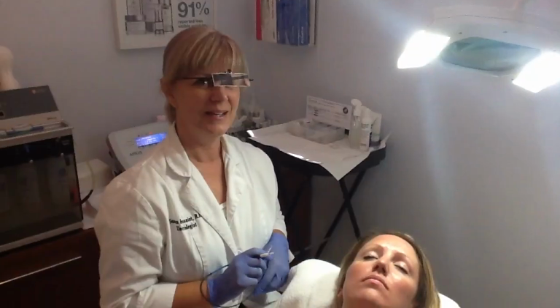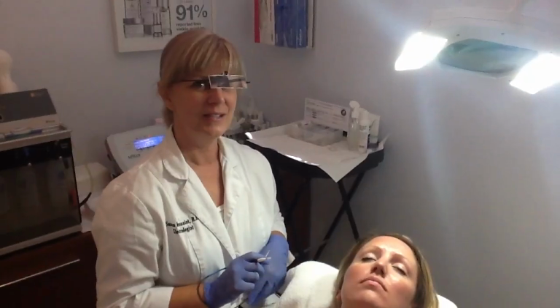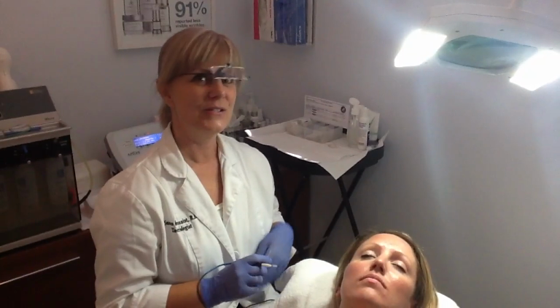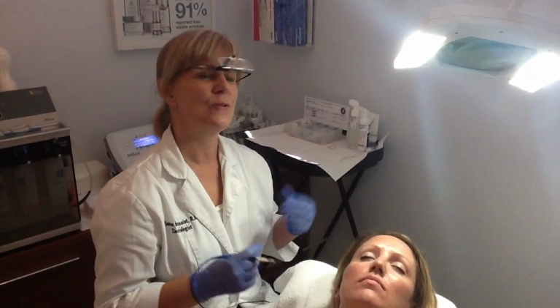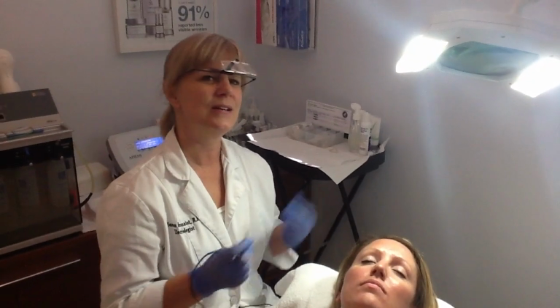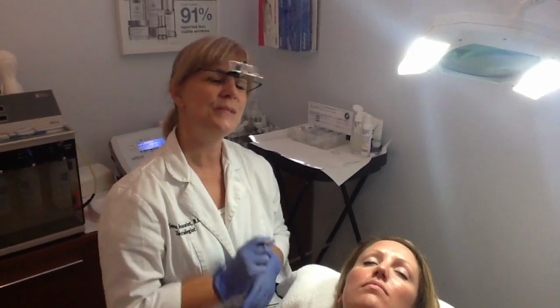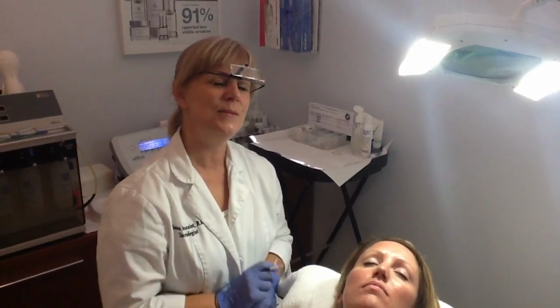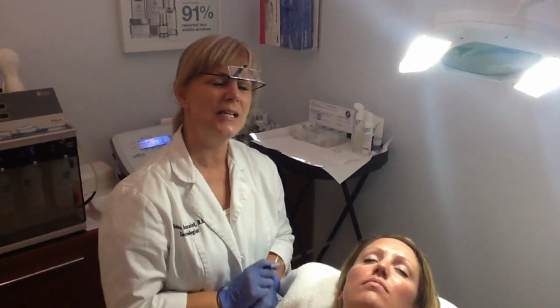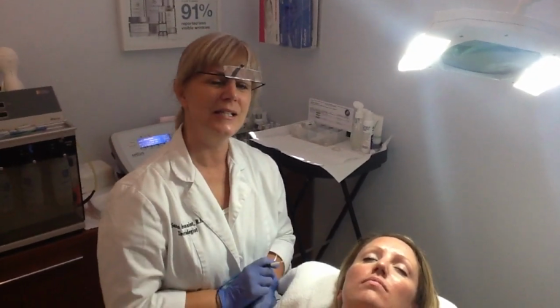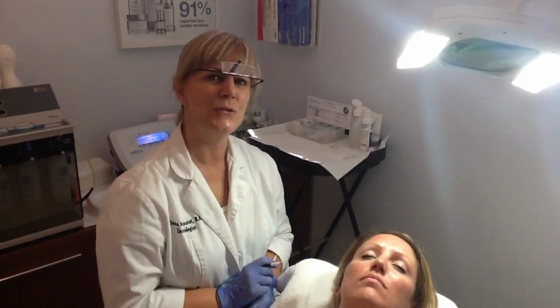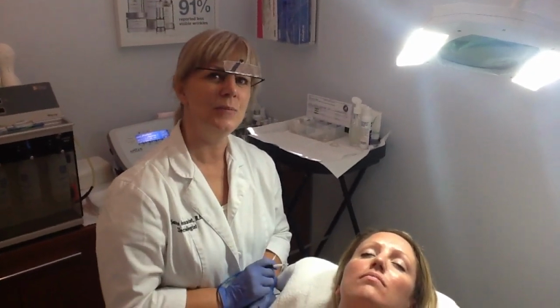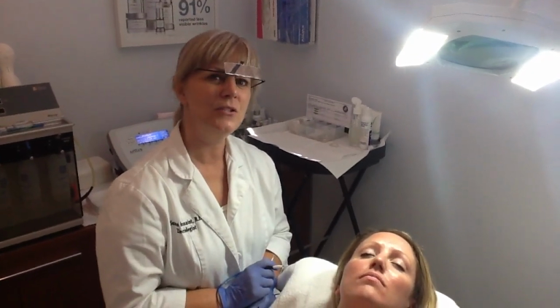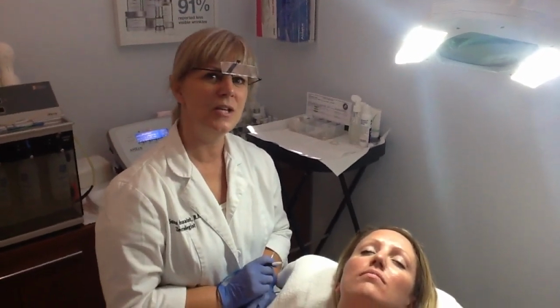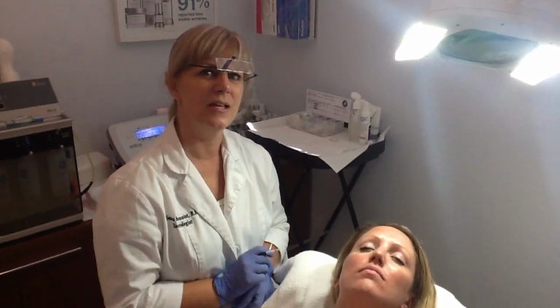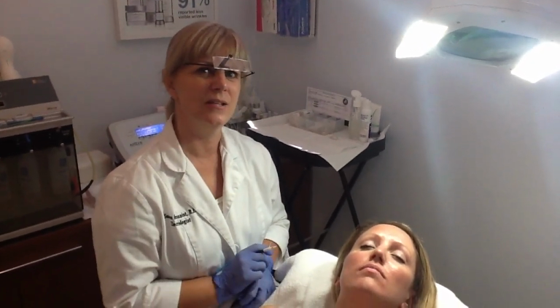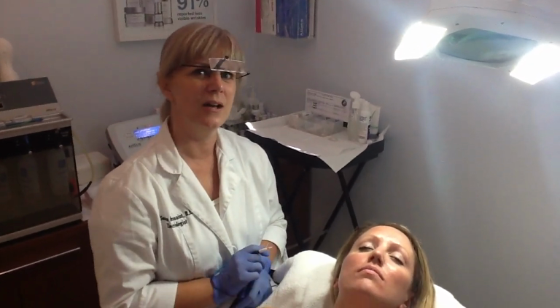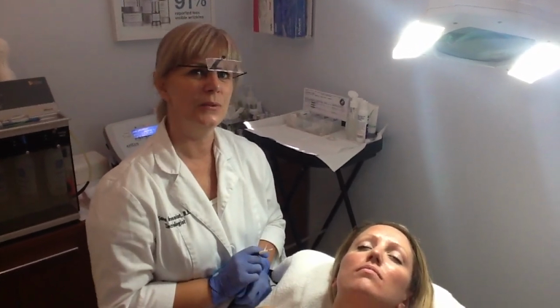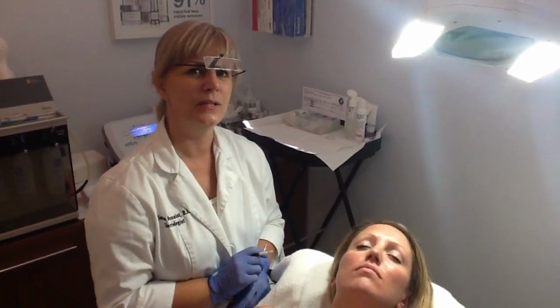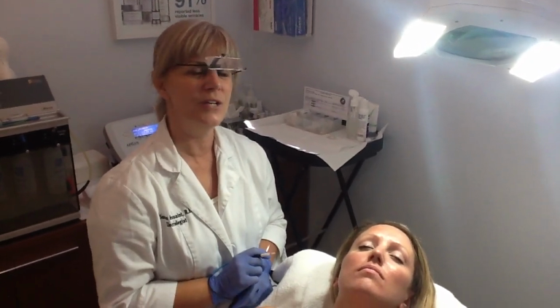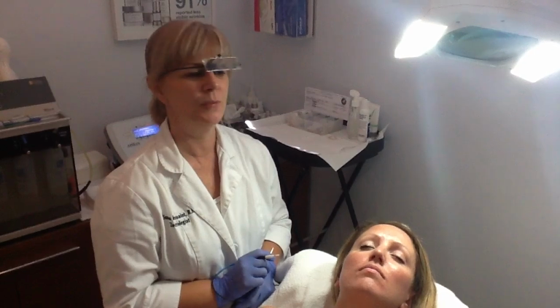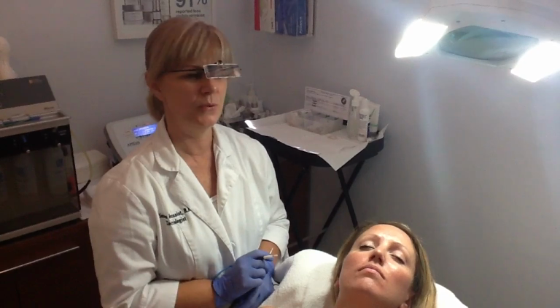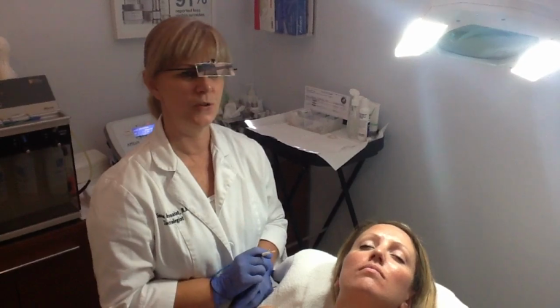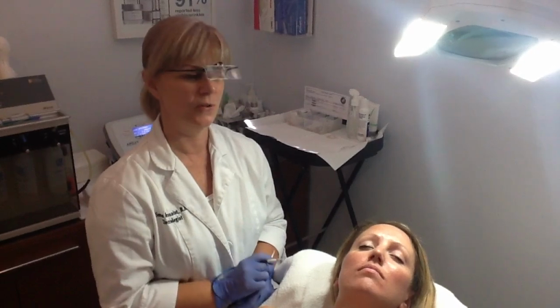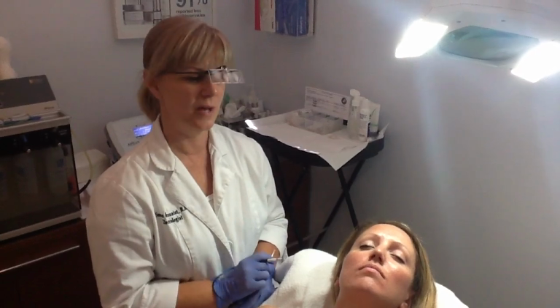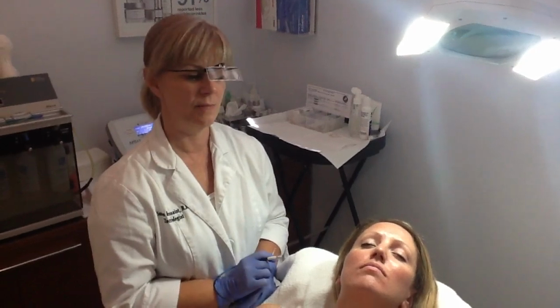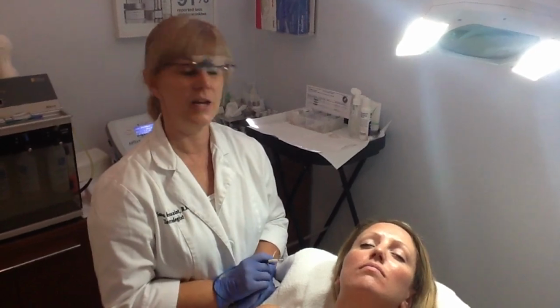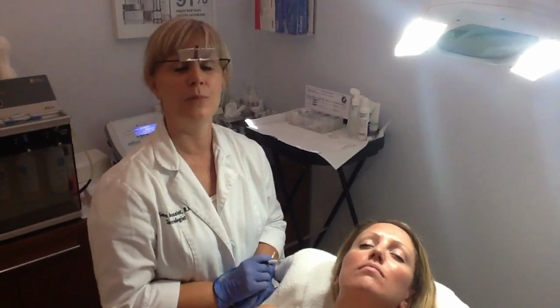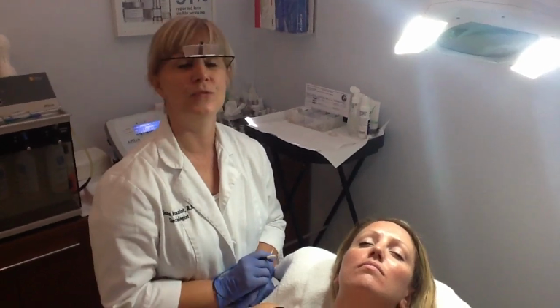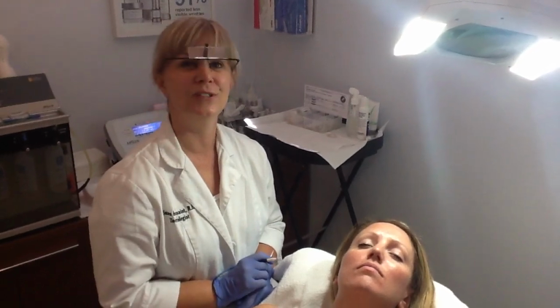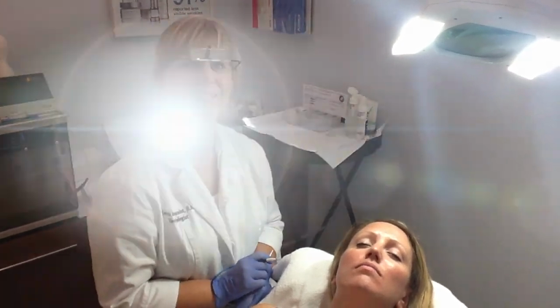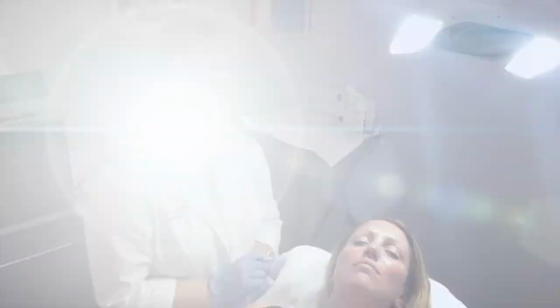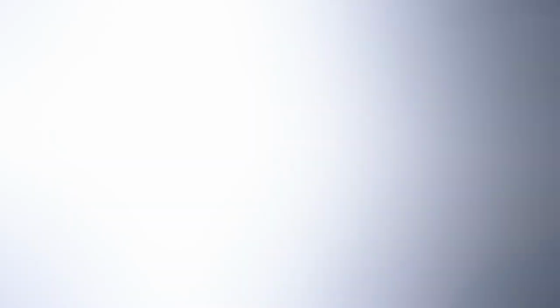So come see me at LaserImage, and I would love to help you with your hair removal. Thank you.